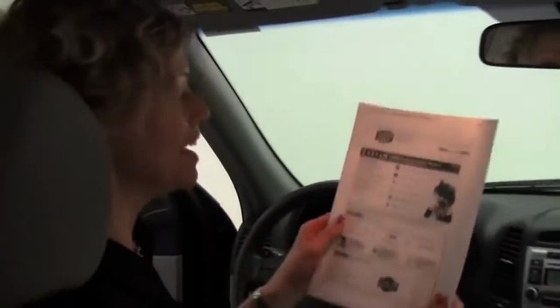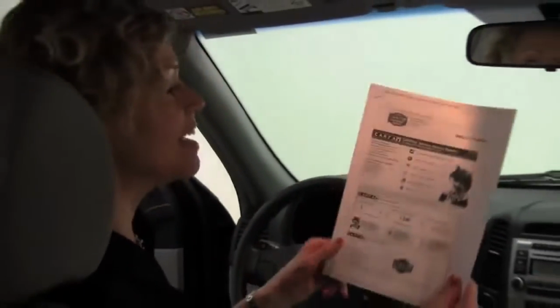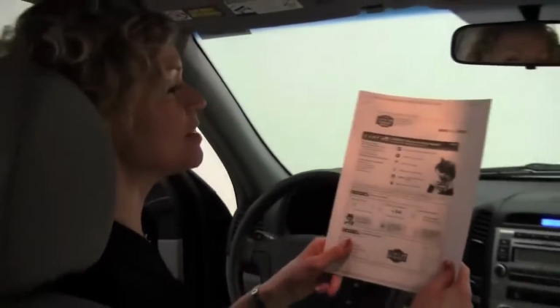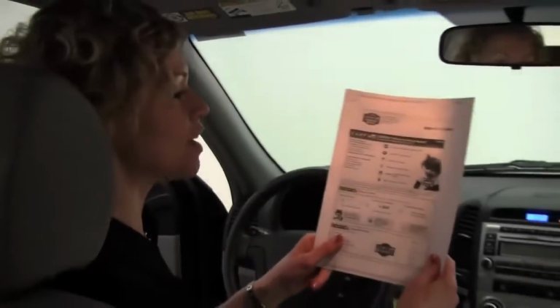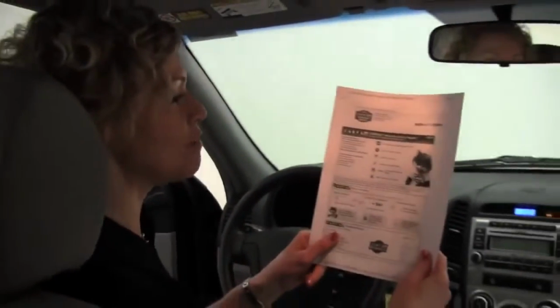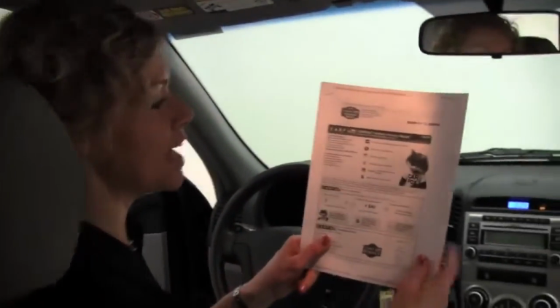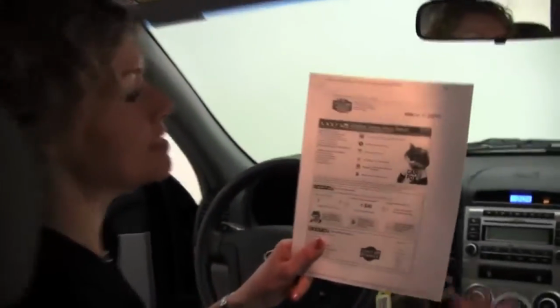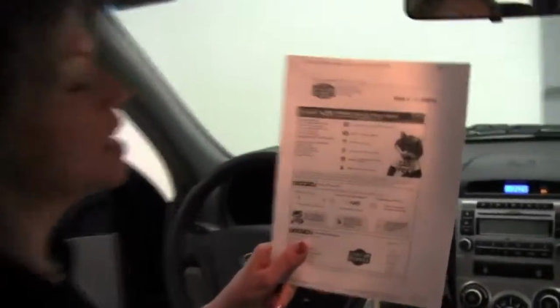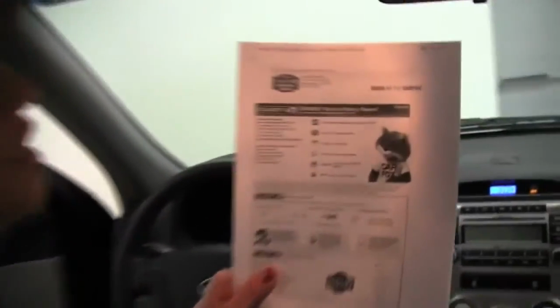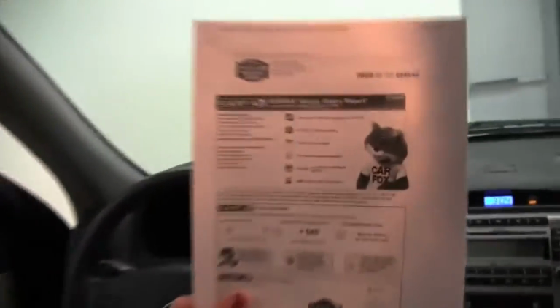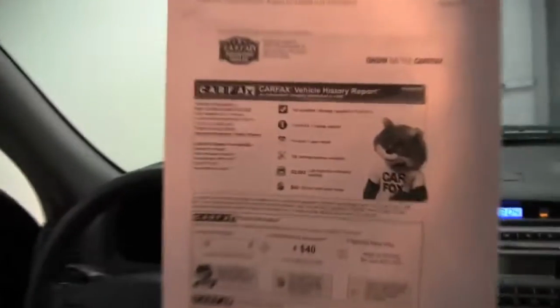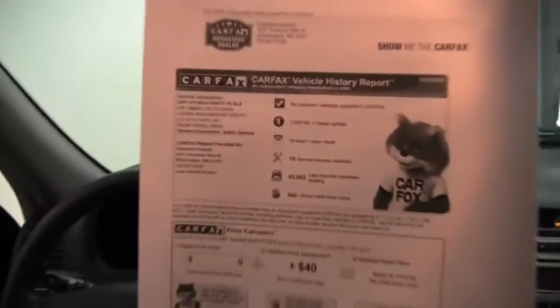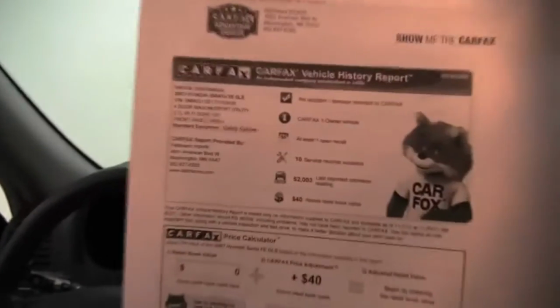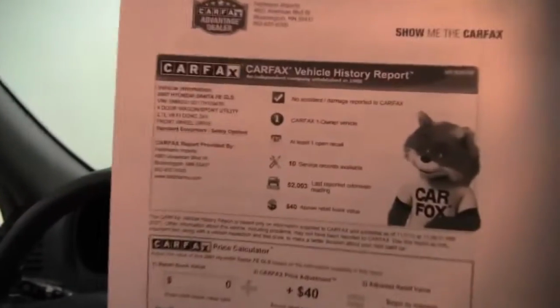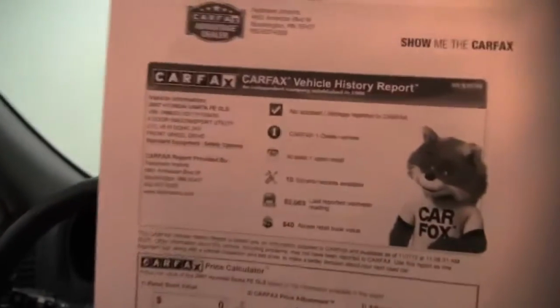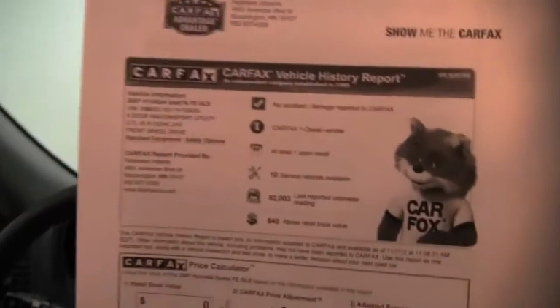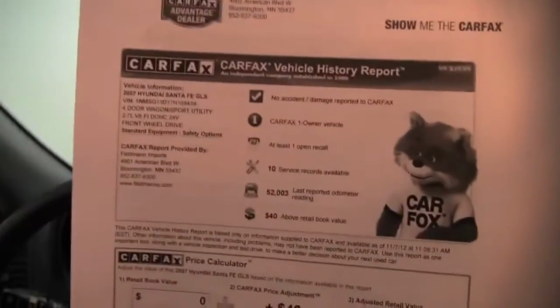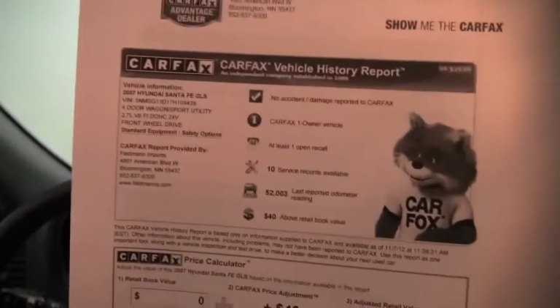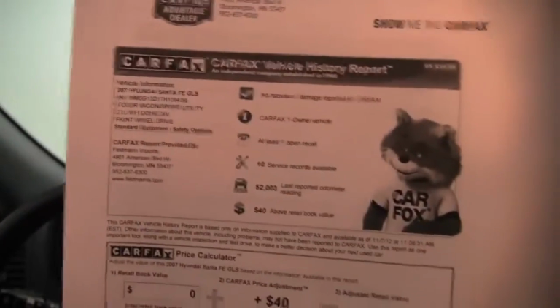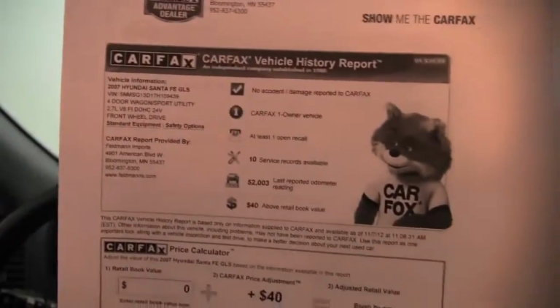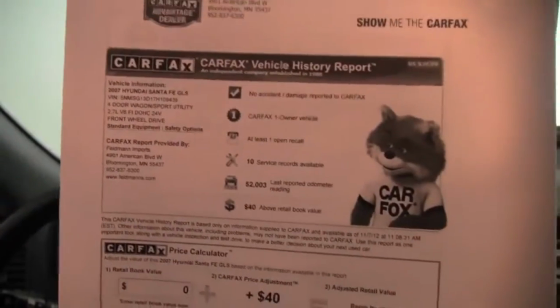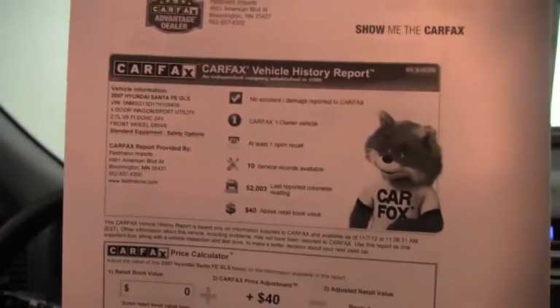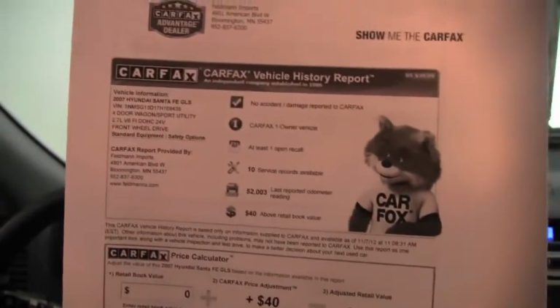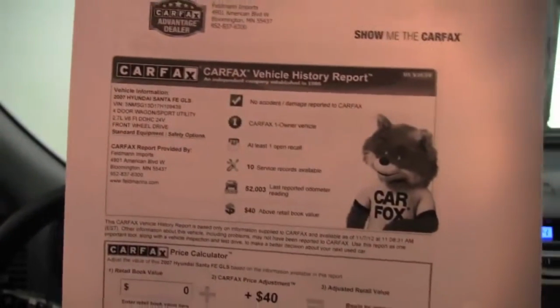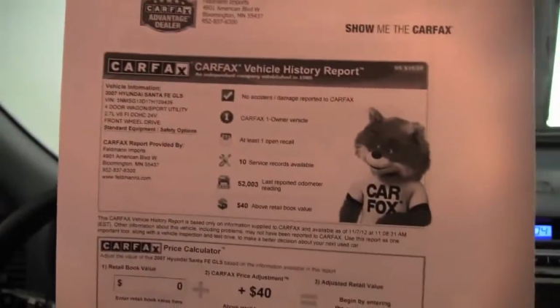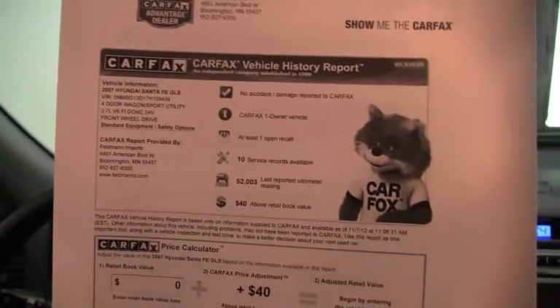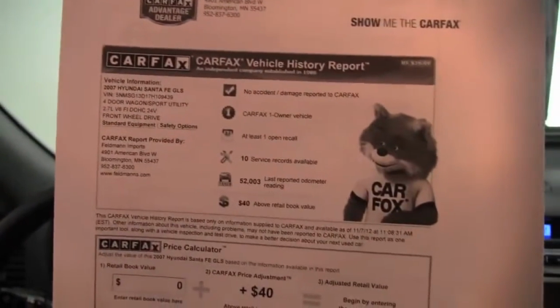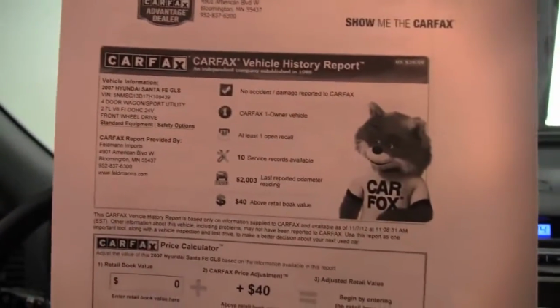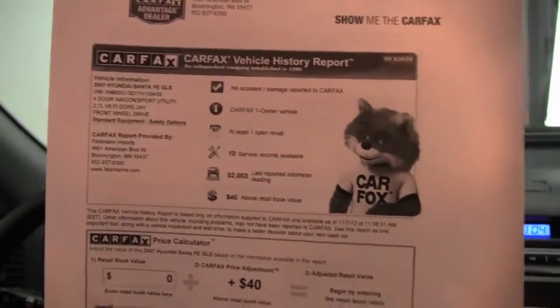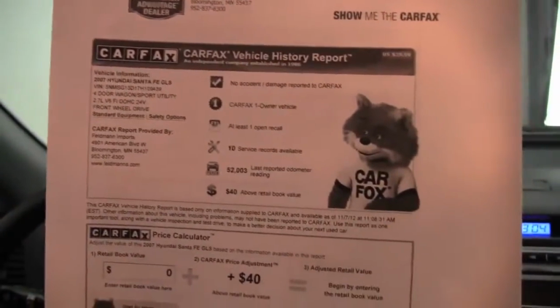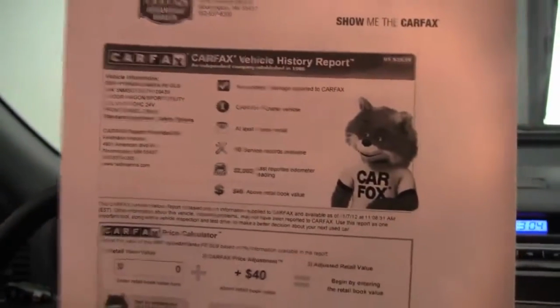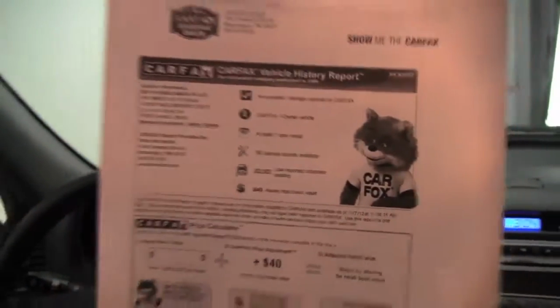Here's the Carfax. No accidents or damage. One owner vehicle, and indeed service records are available.